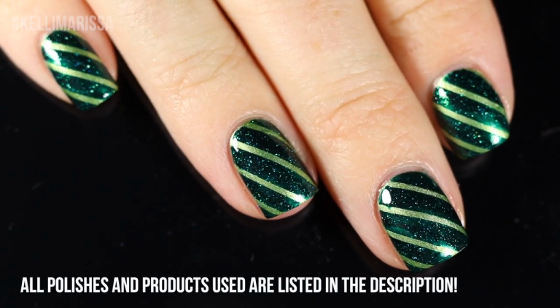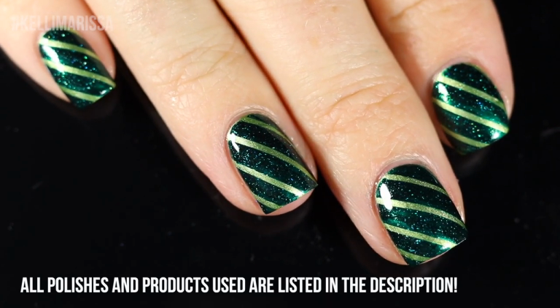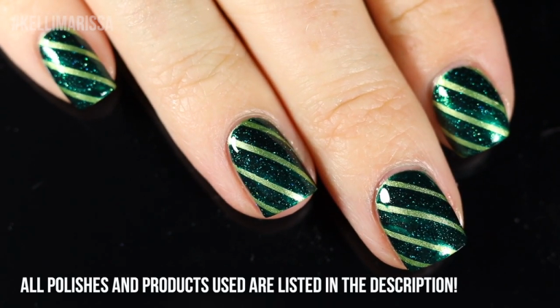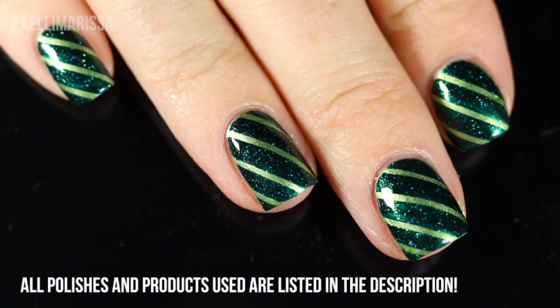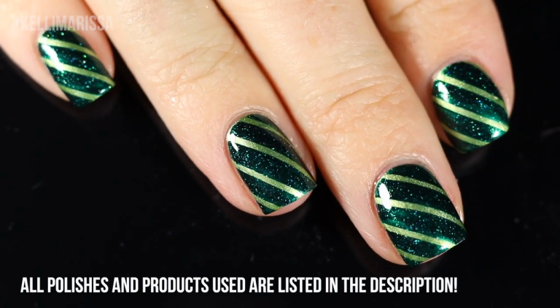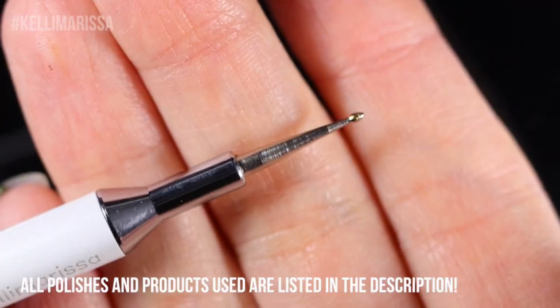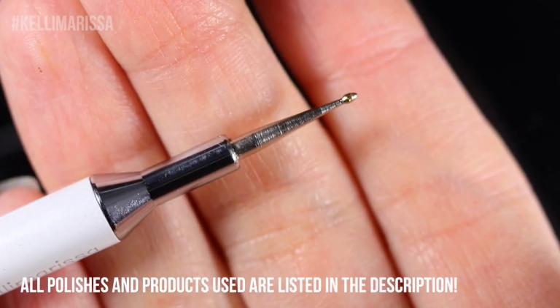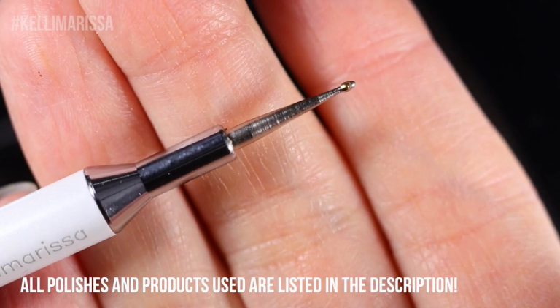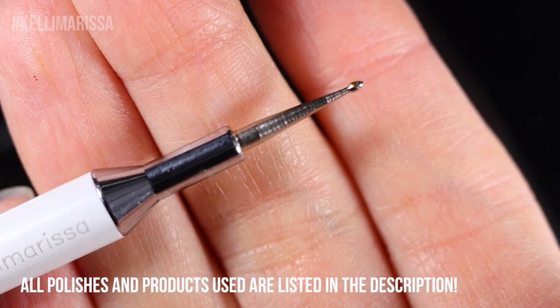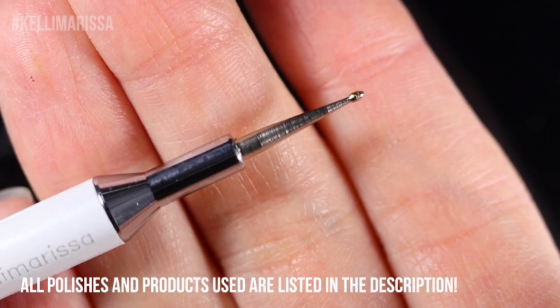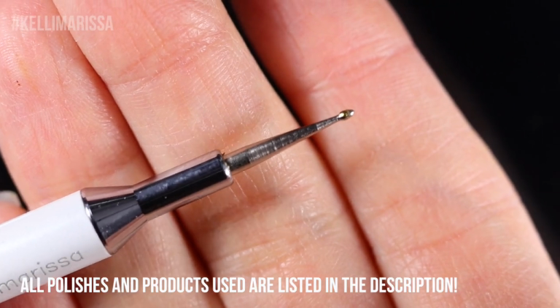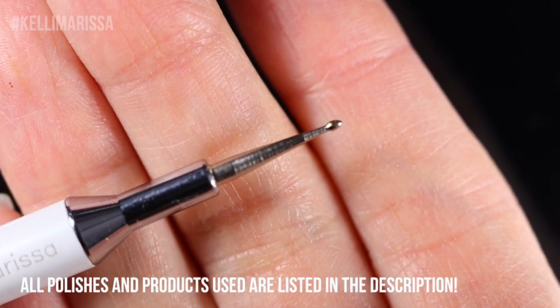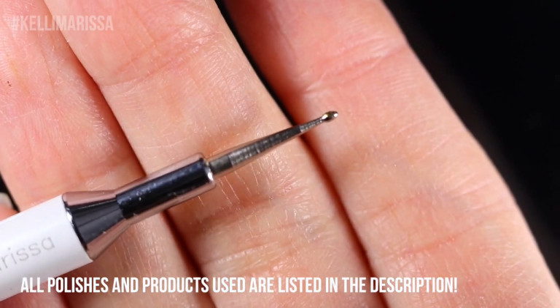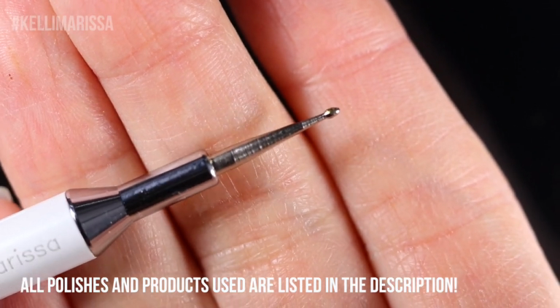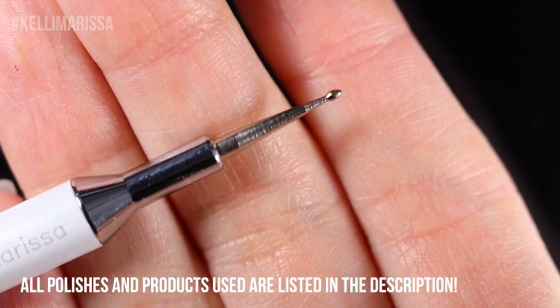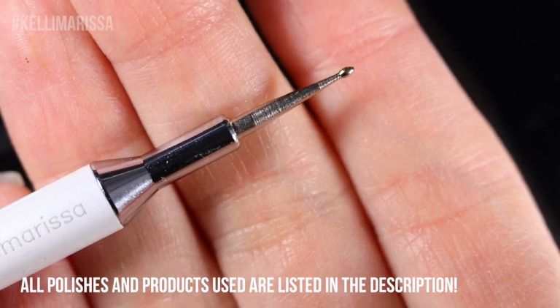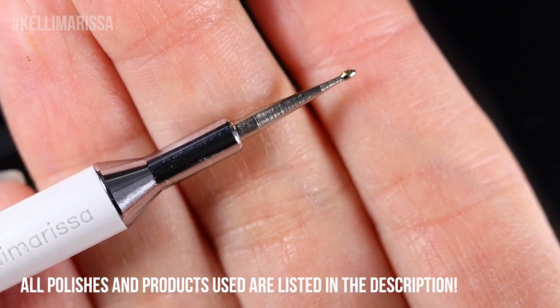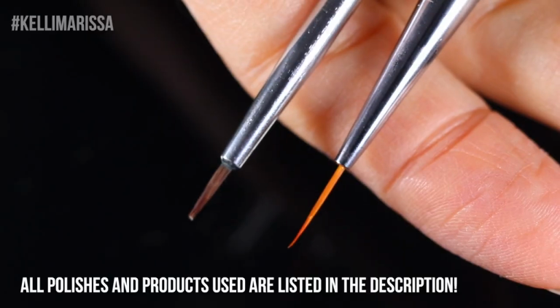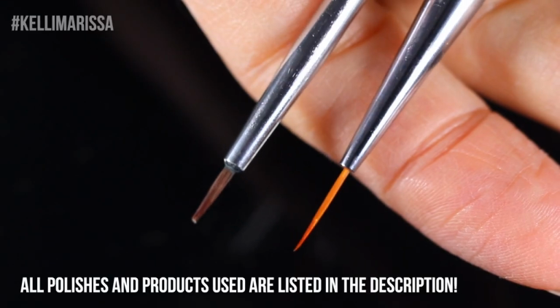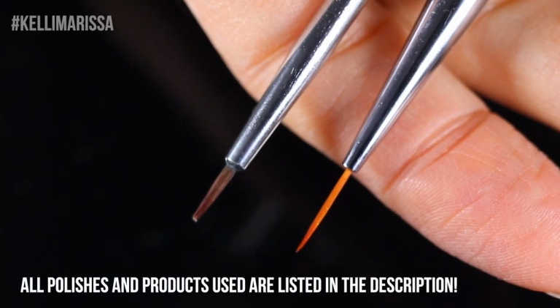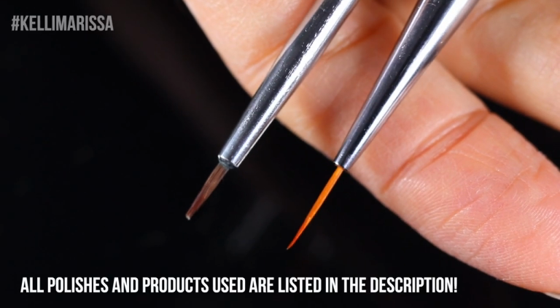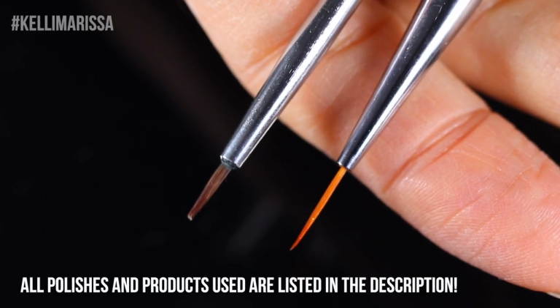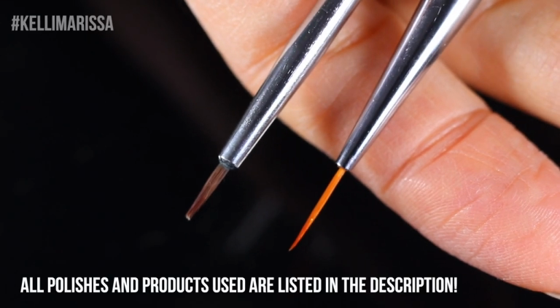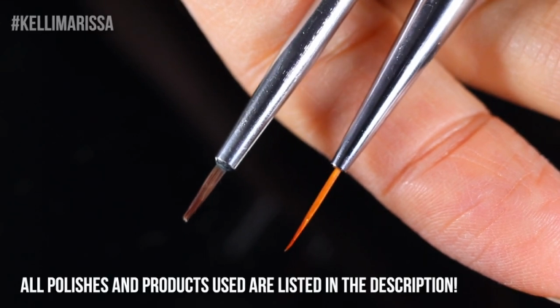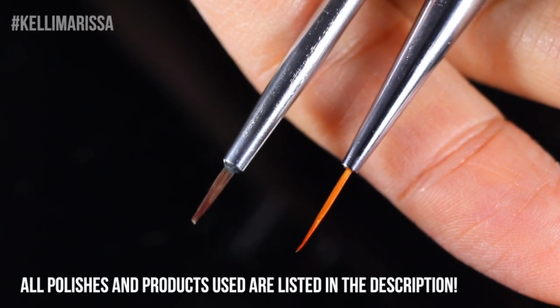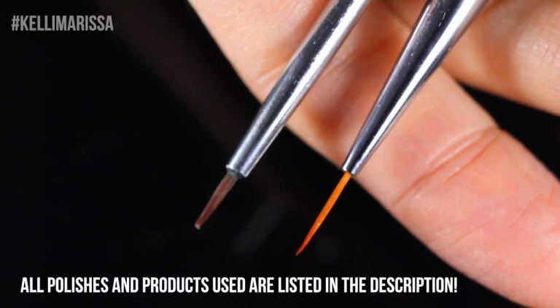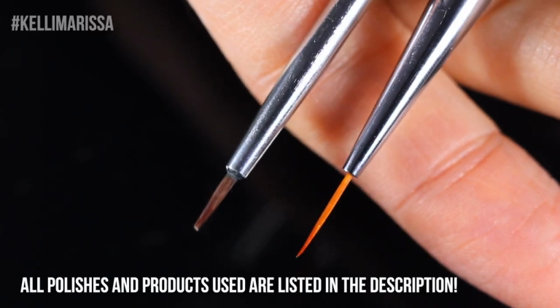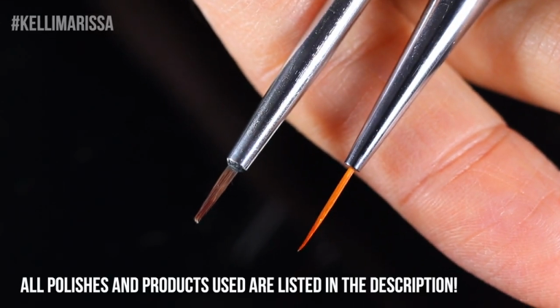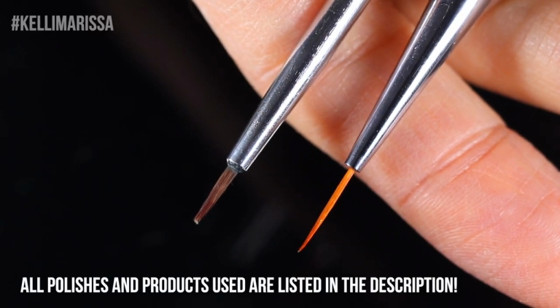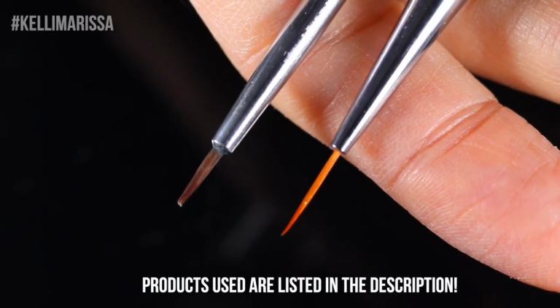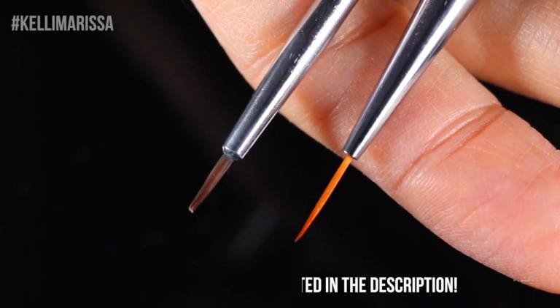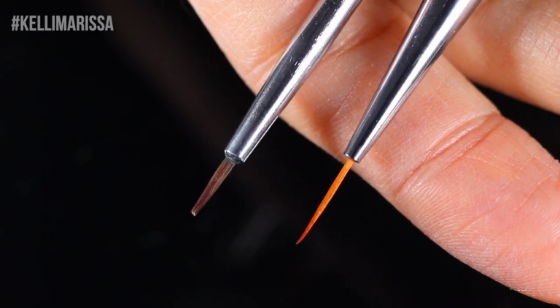Super easy — we're just going to be using some dotting tools, some nail art brushes, and it's going to be a fun time. So let me just show you how I did them.